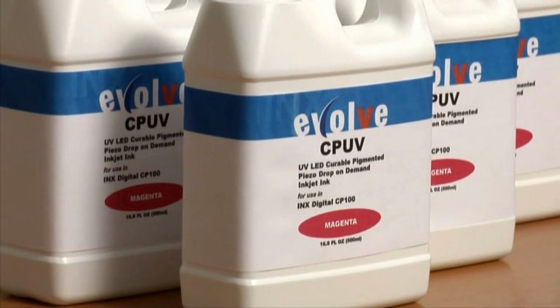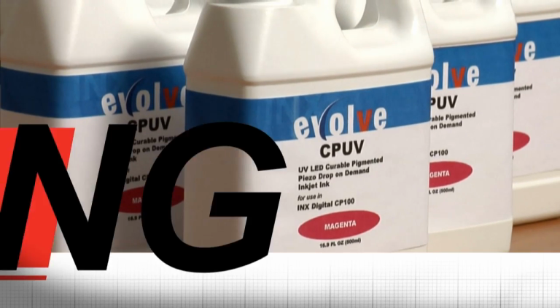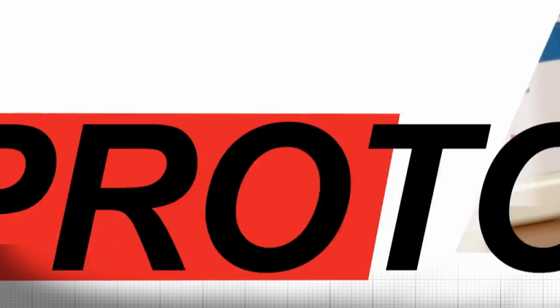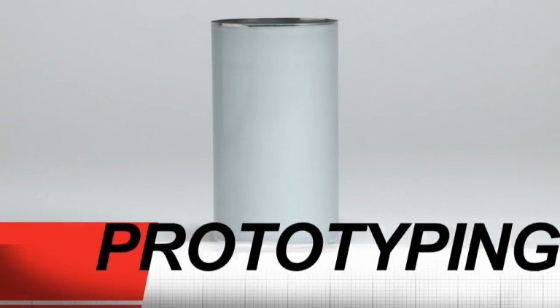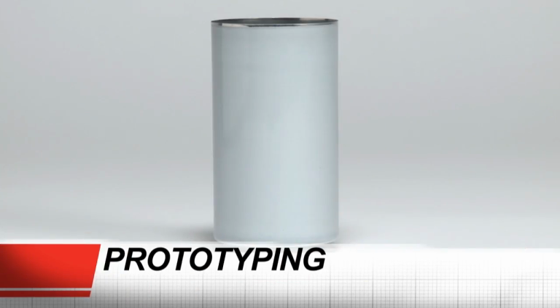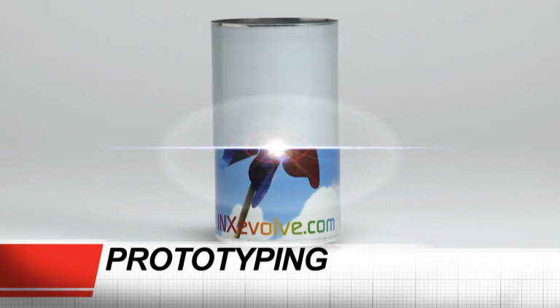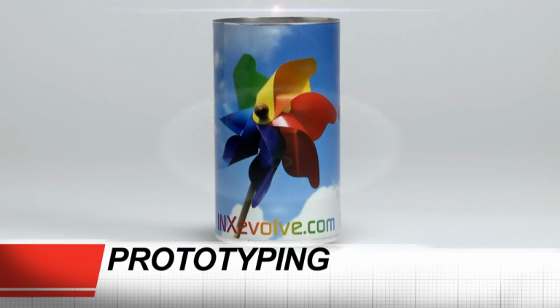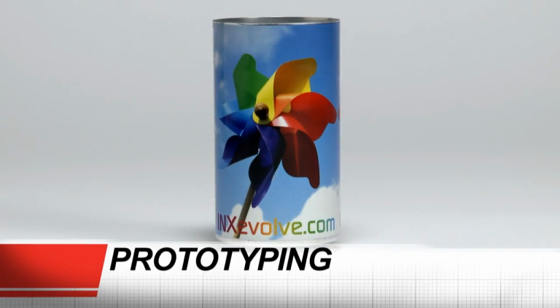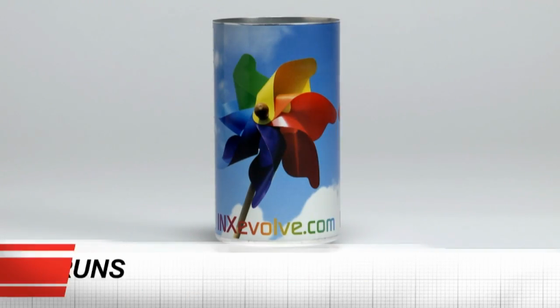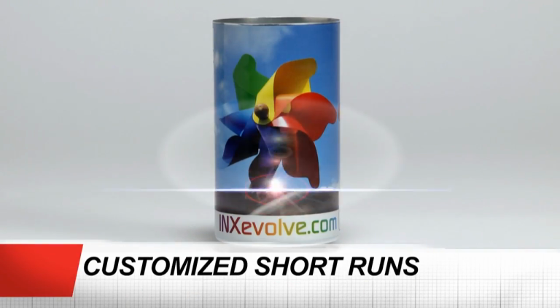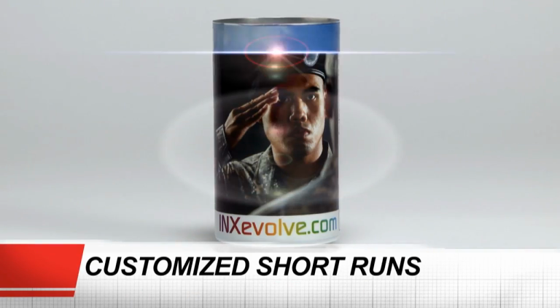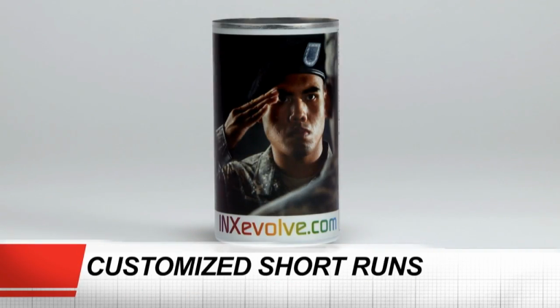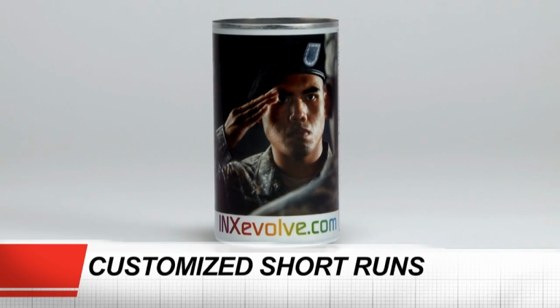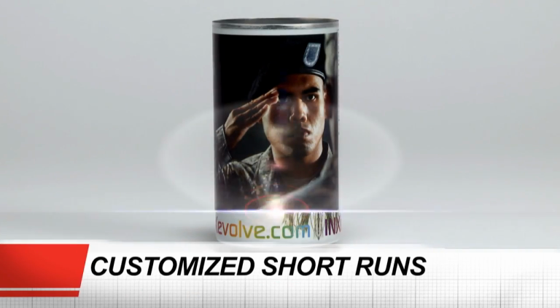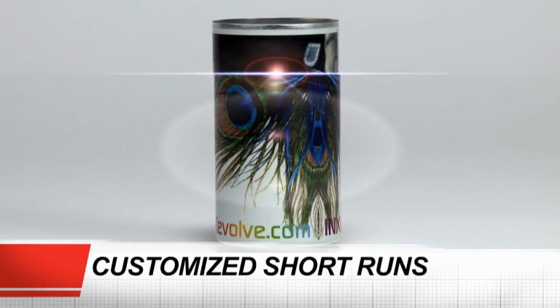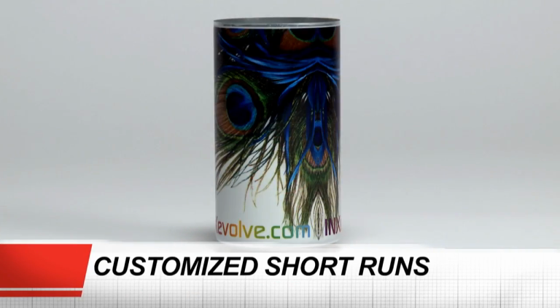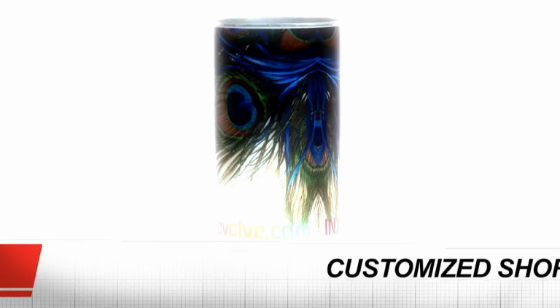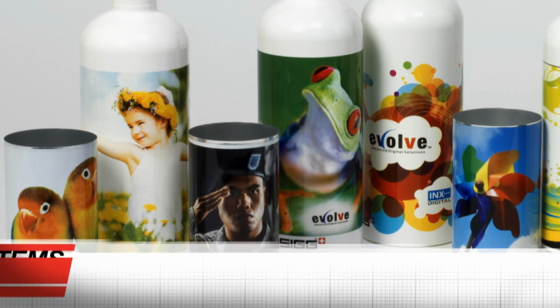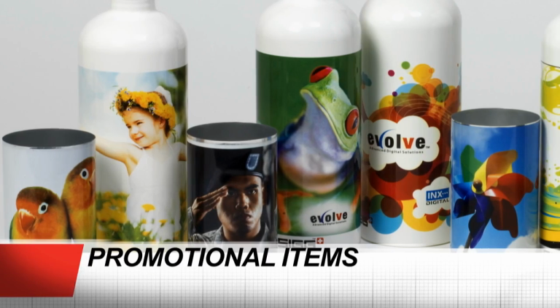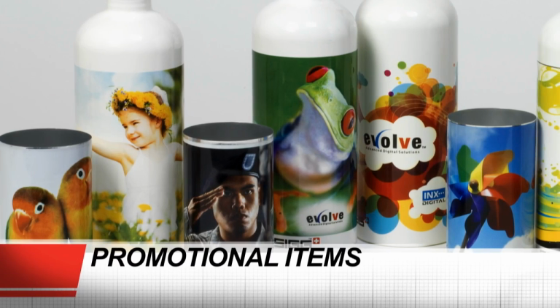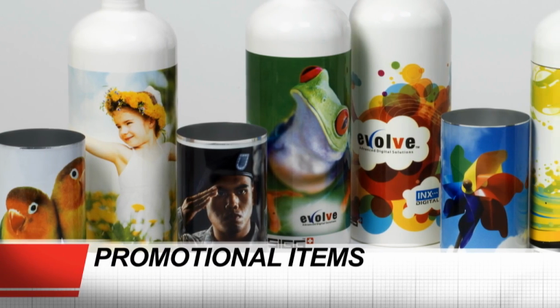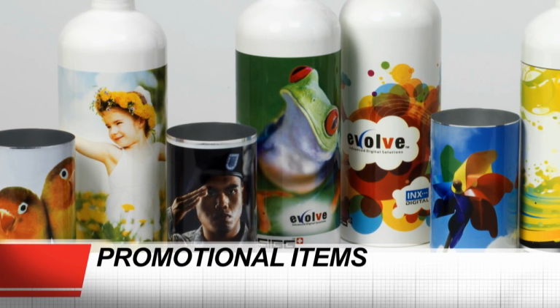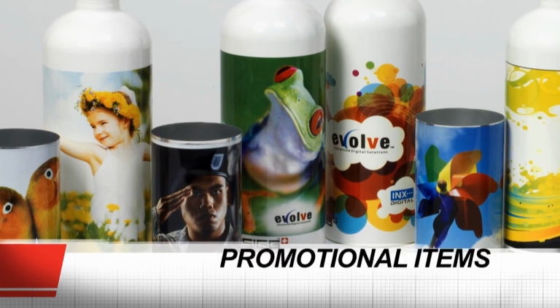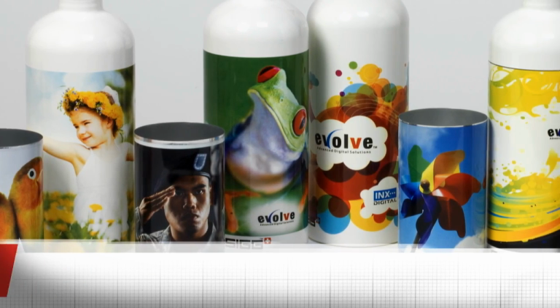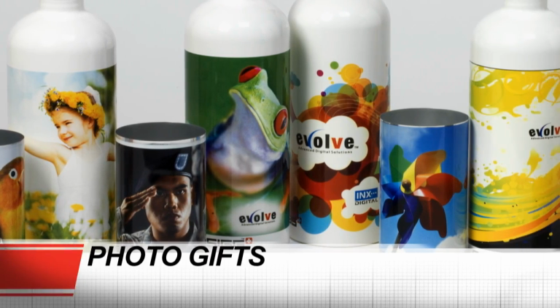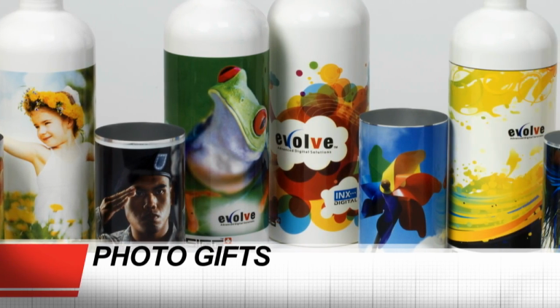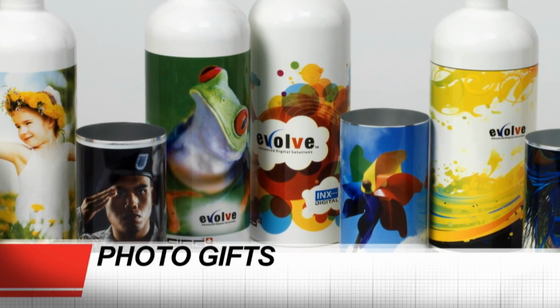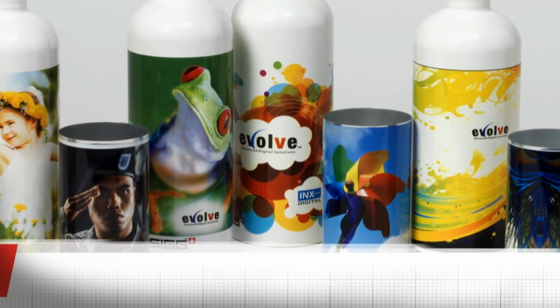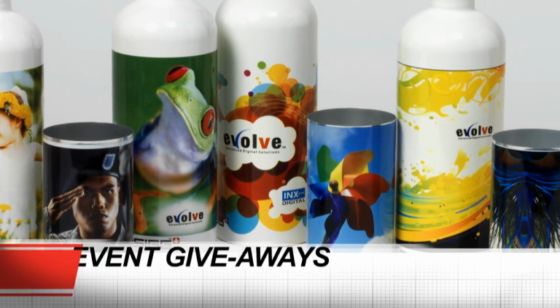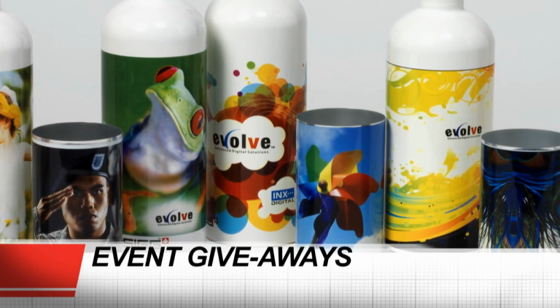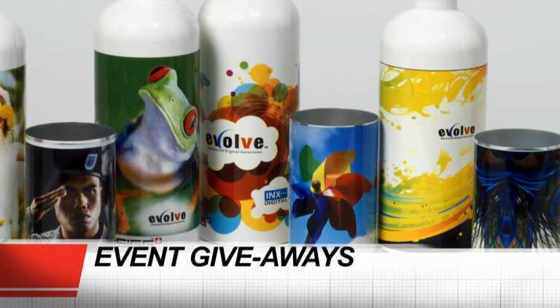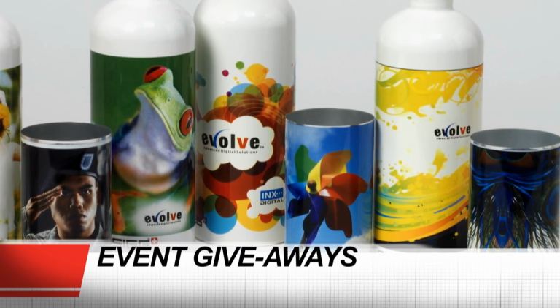For prototyping, for customized short run production, for promotional items, photo gifts, and event giveaways.